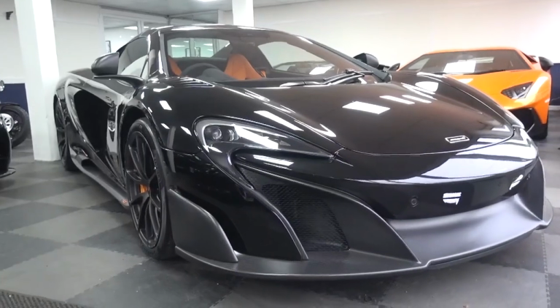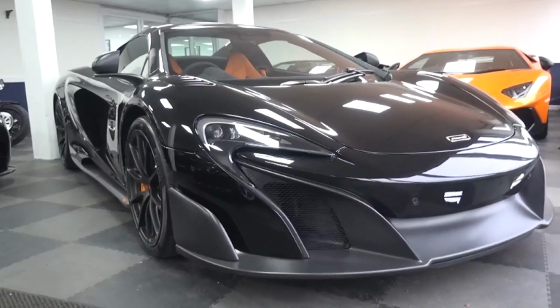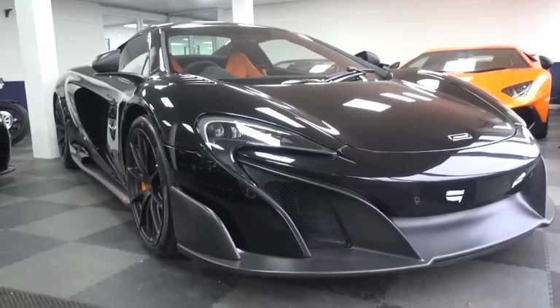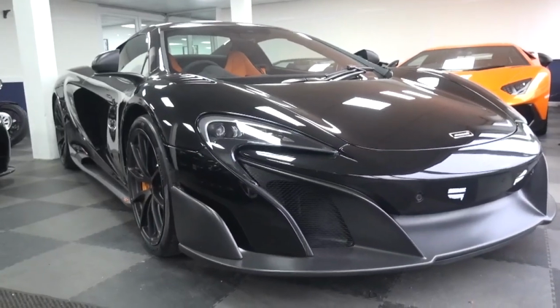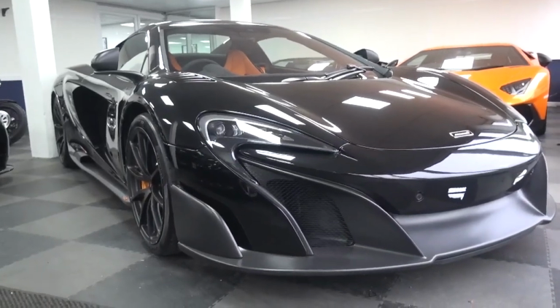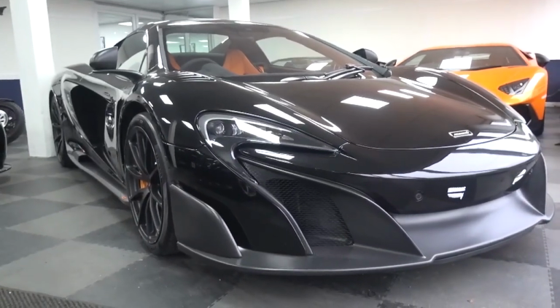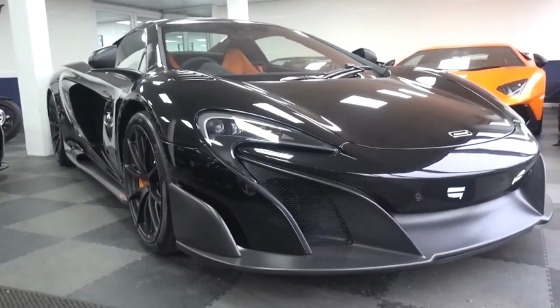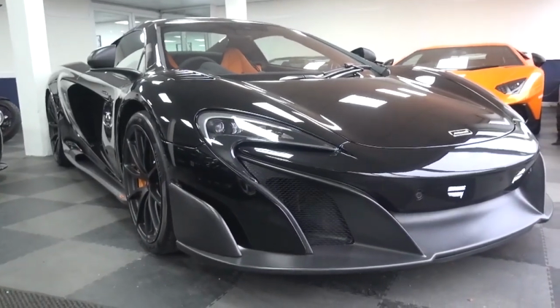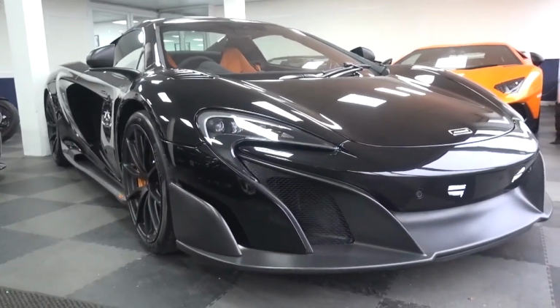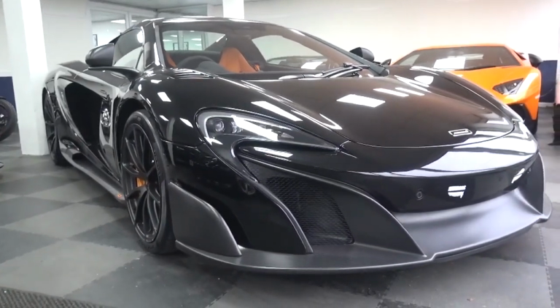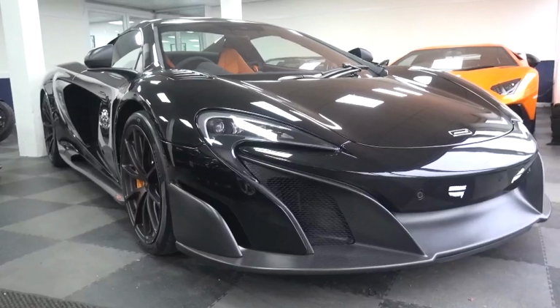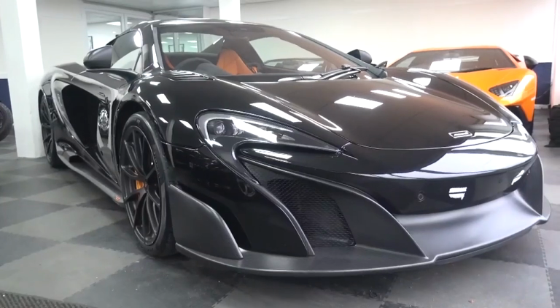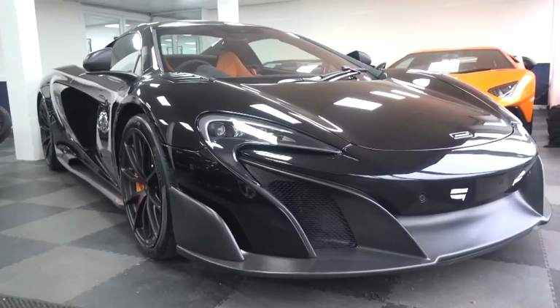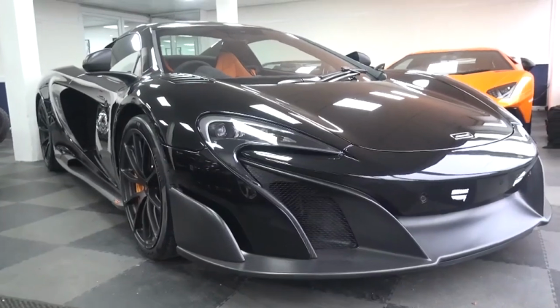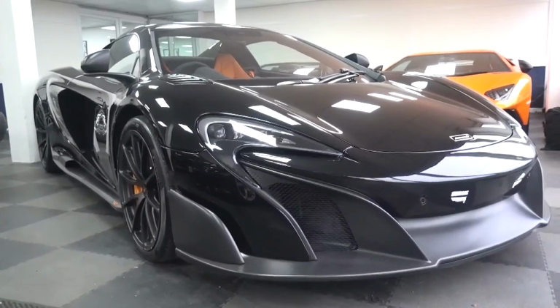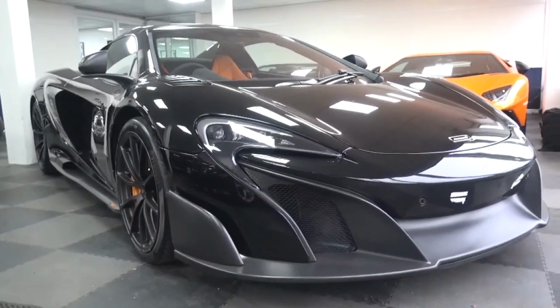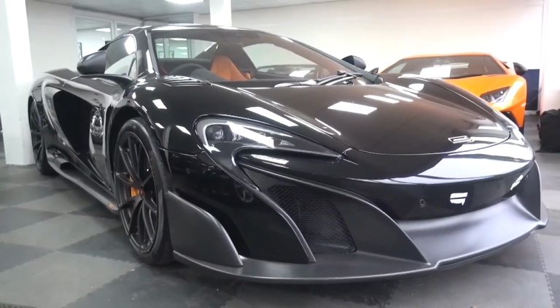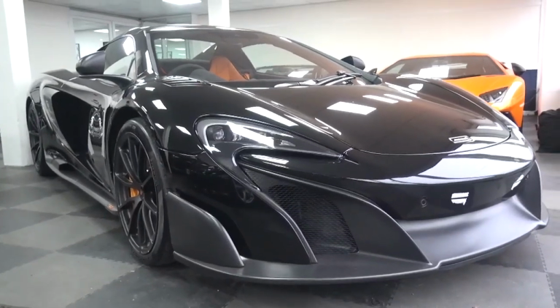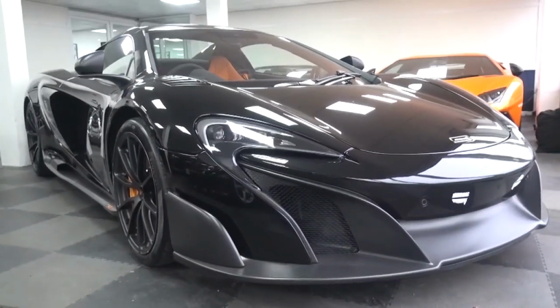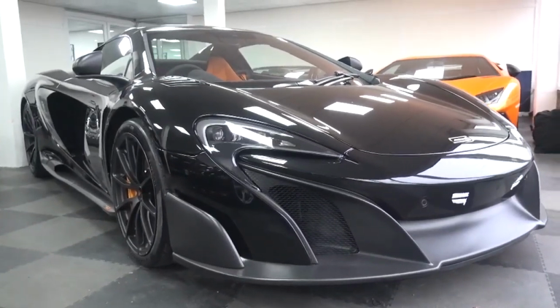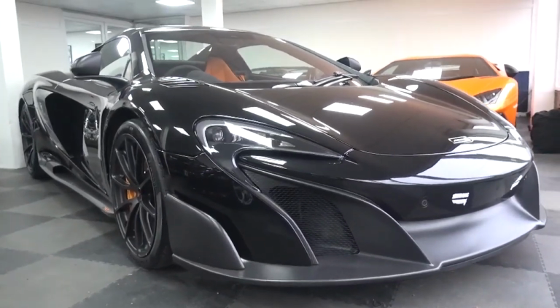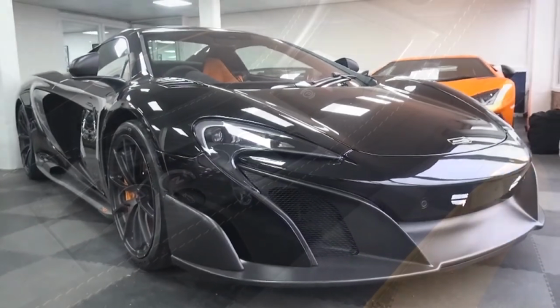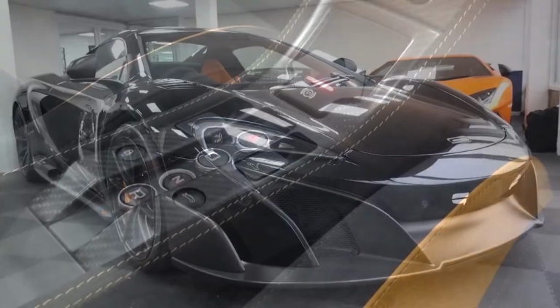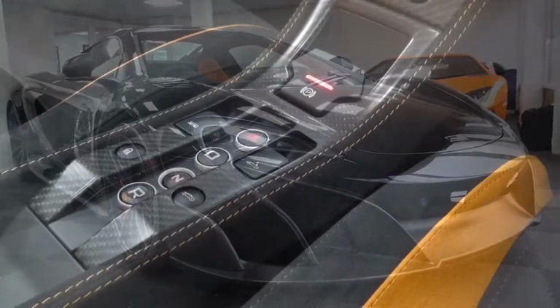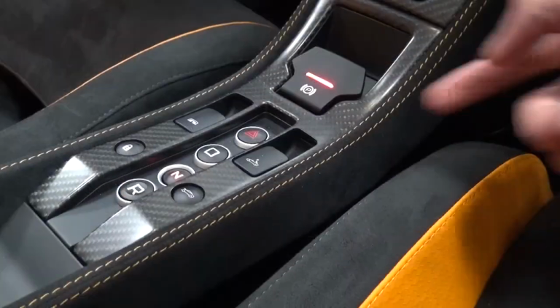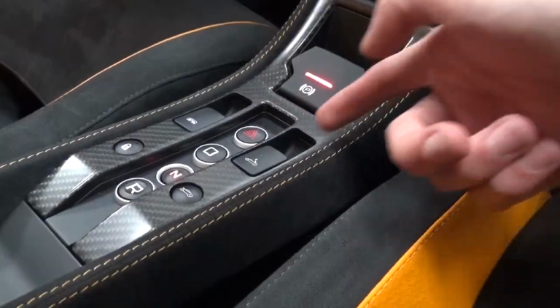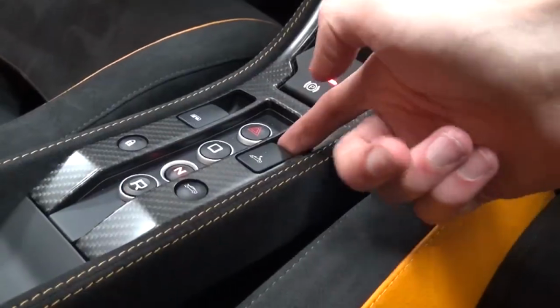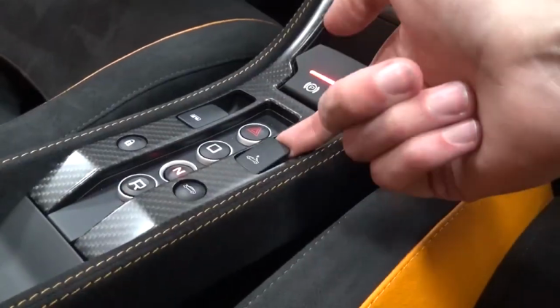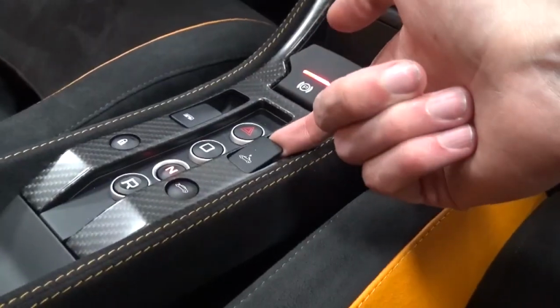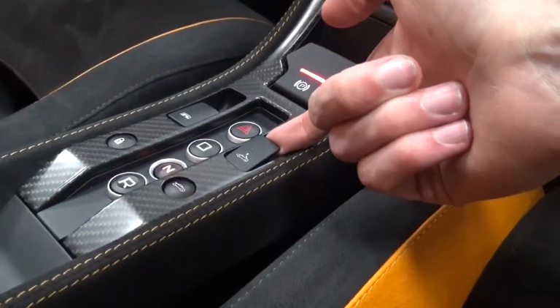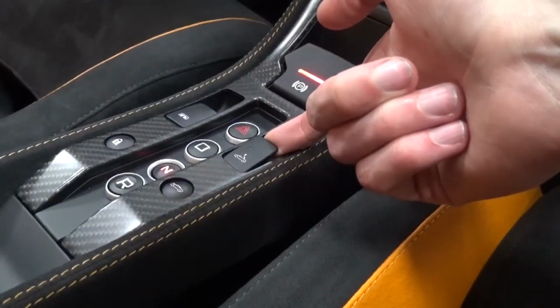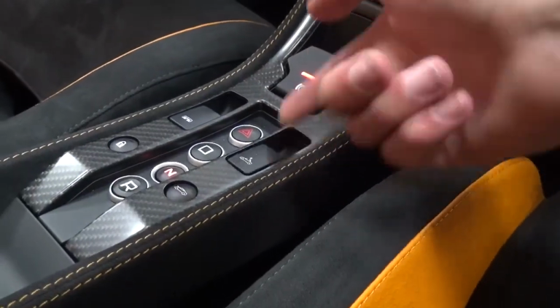Hello everyone and welcome to Galaxy 89 cars. In this video I'm going to give you an insight into the McLaren 675LT spider roof mechanism and tonneau cover.